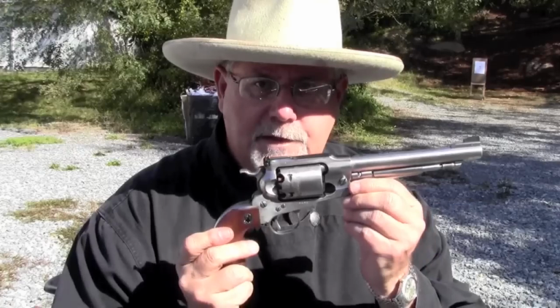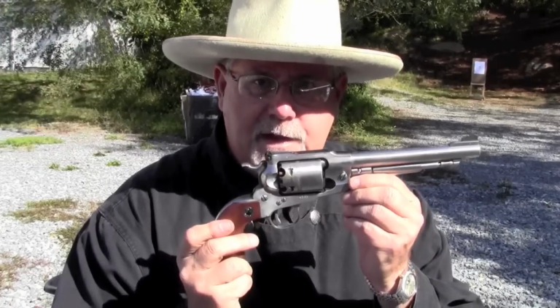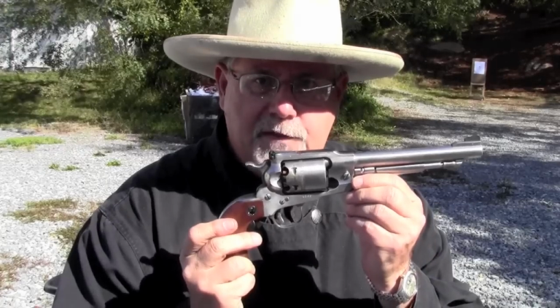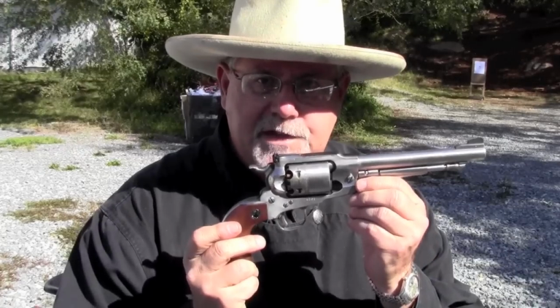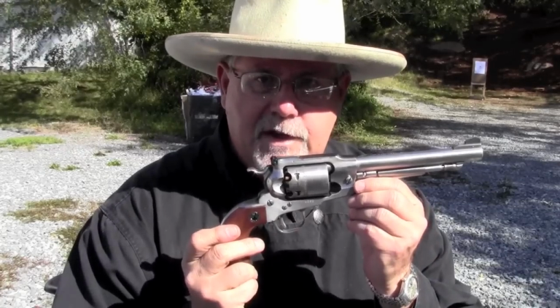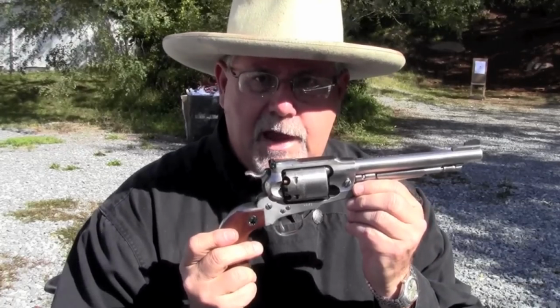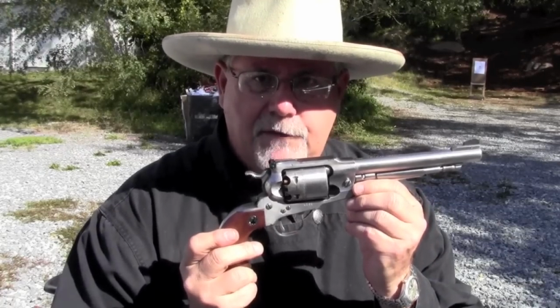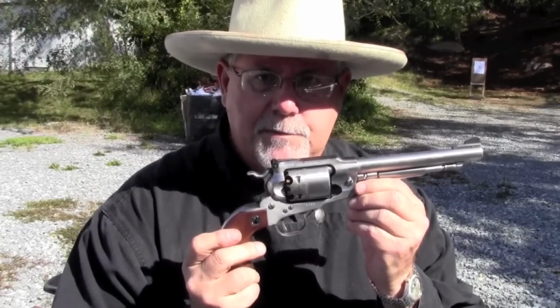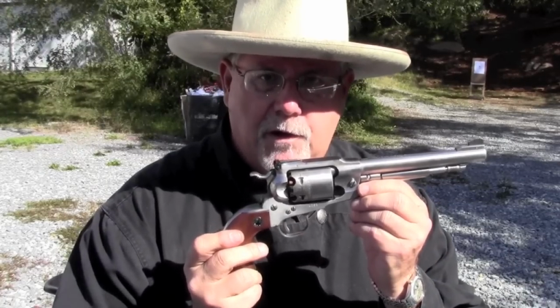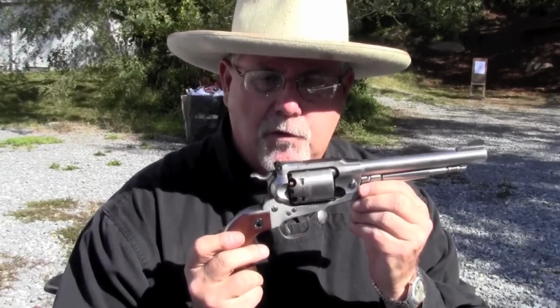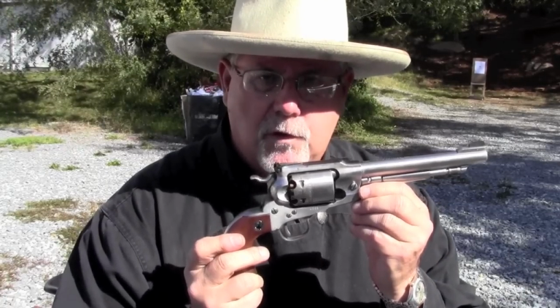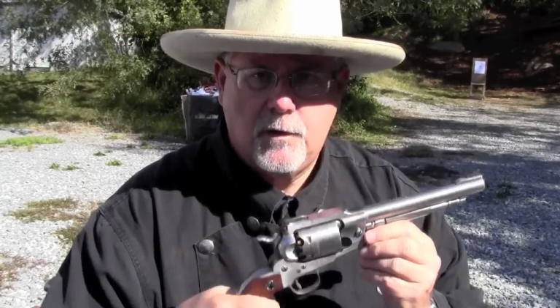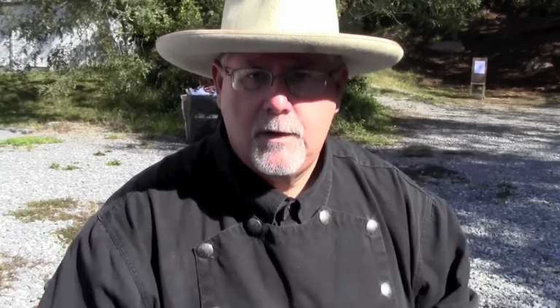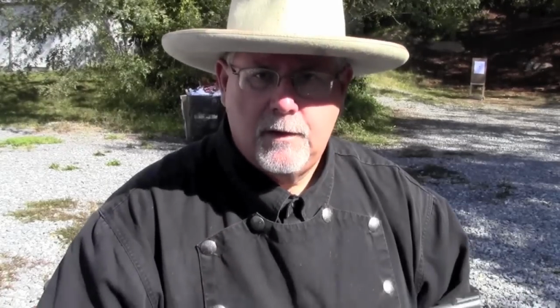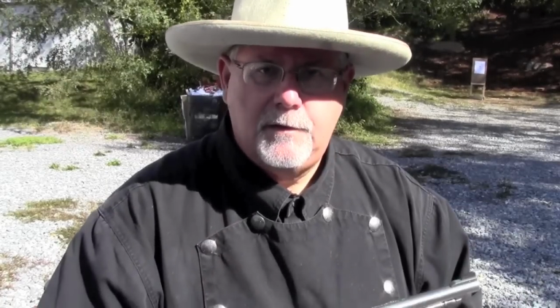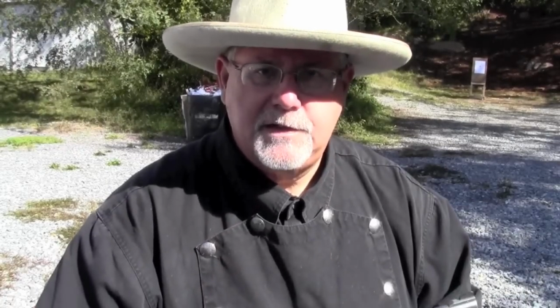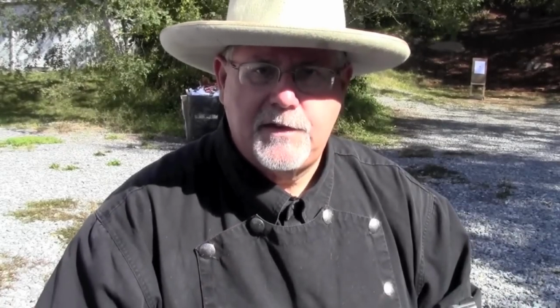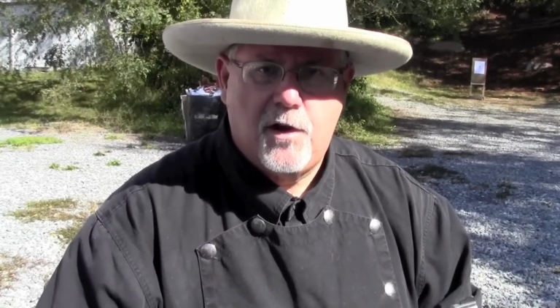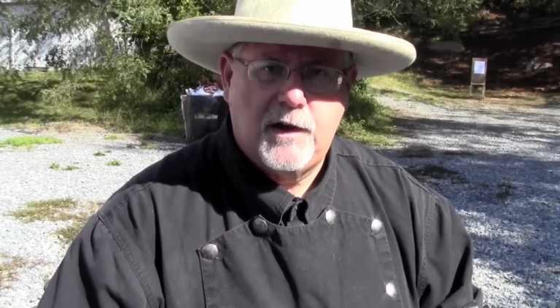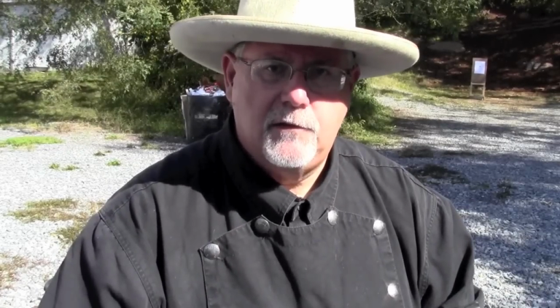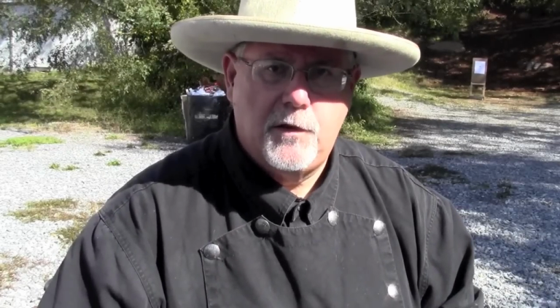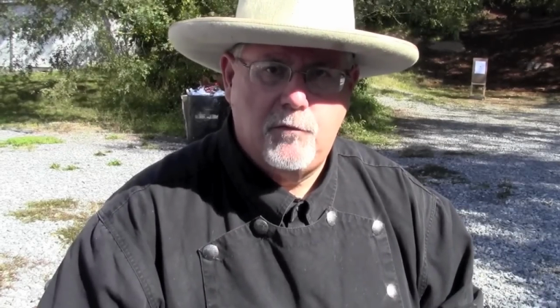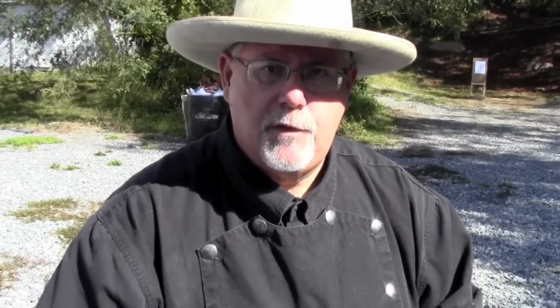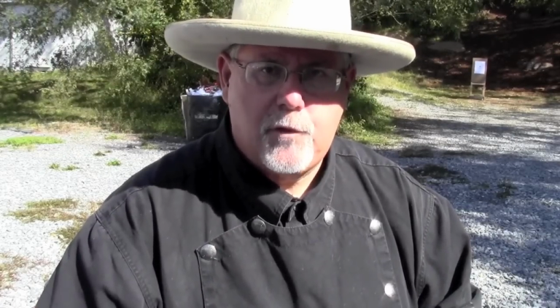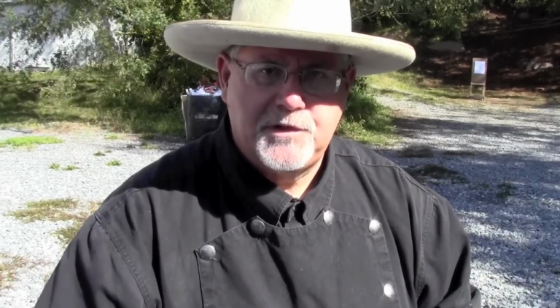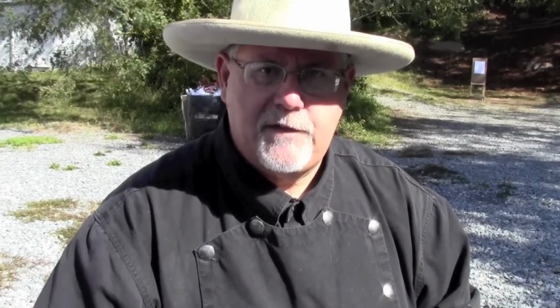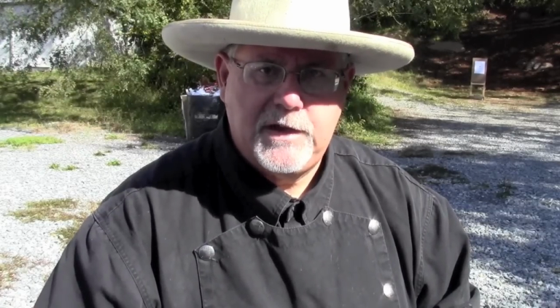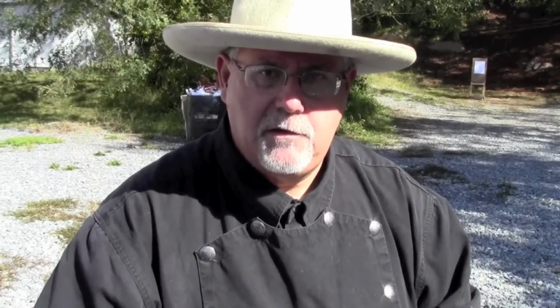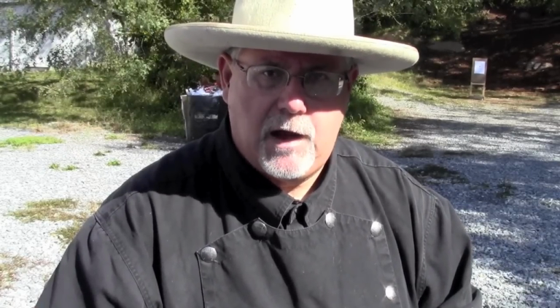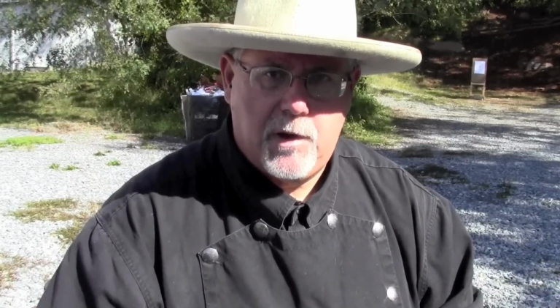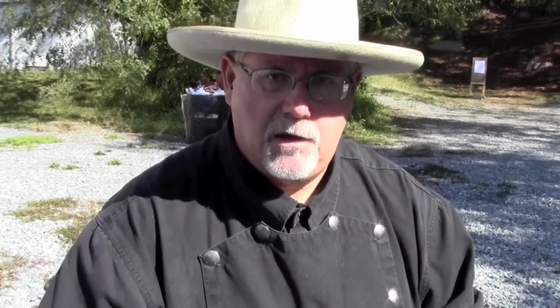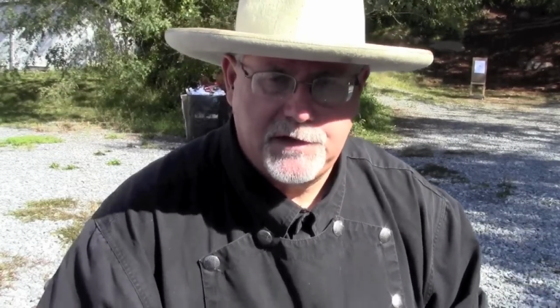Let's see how the 7.5-inch barrel Ruger does on the target, loaded with 777 and round balls.